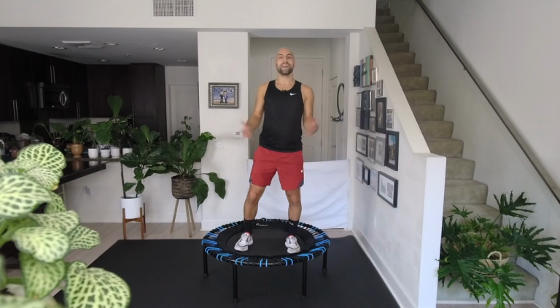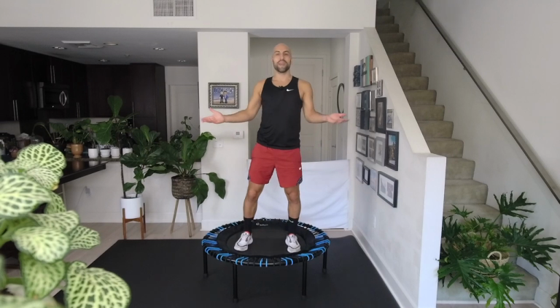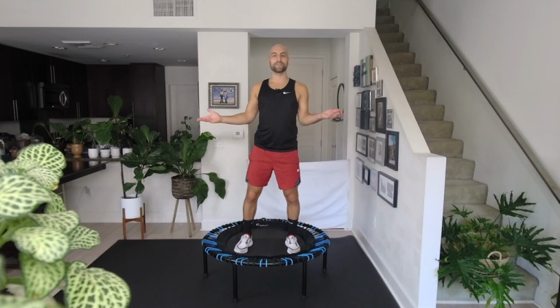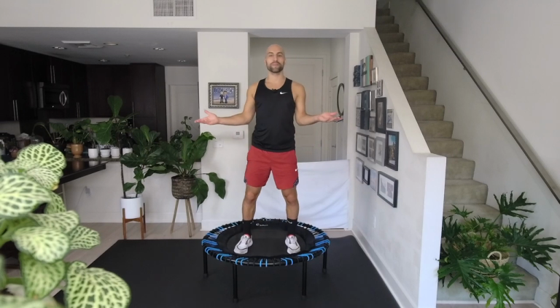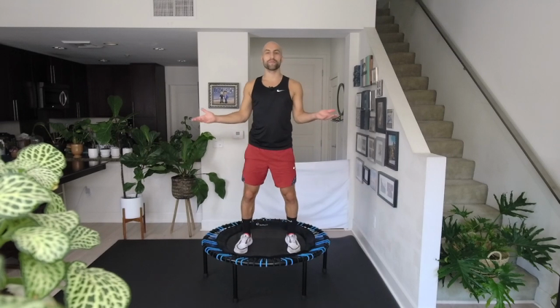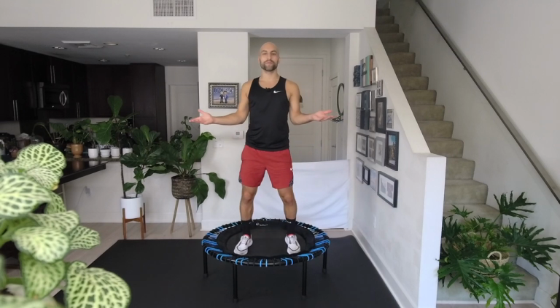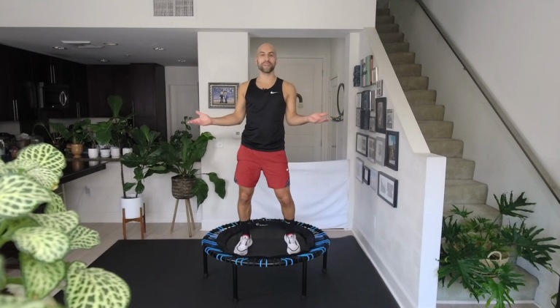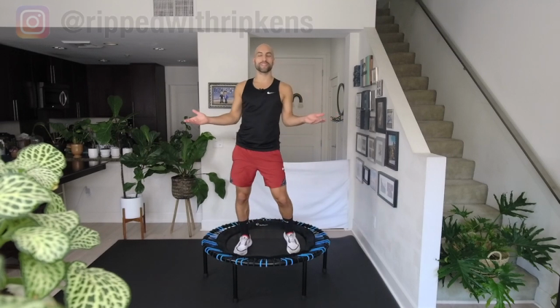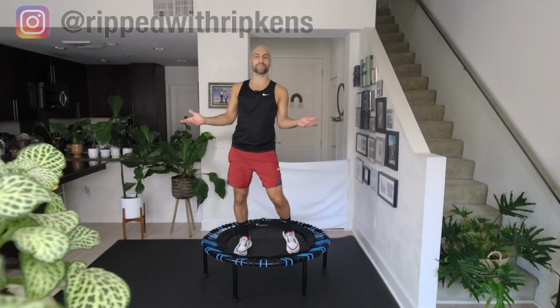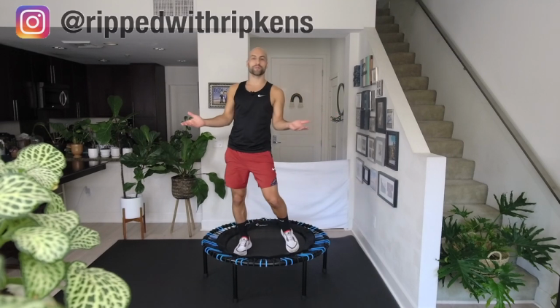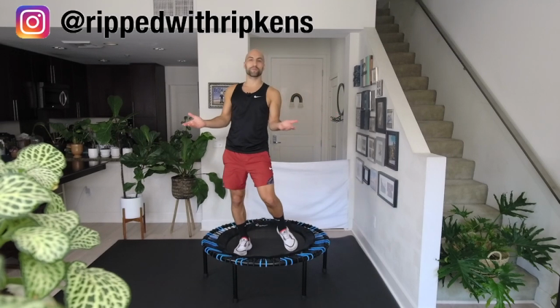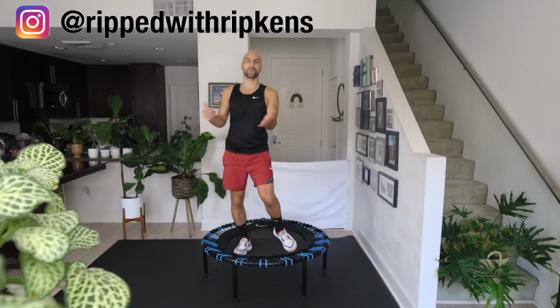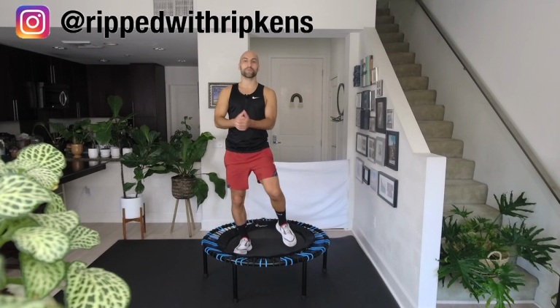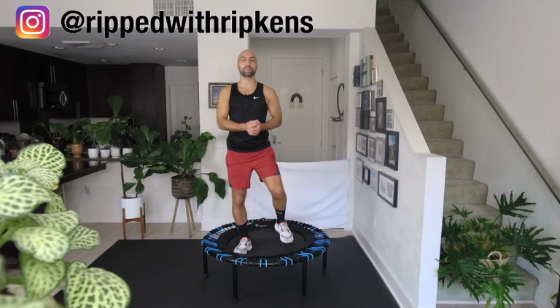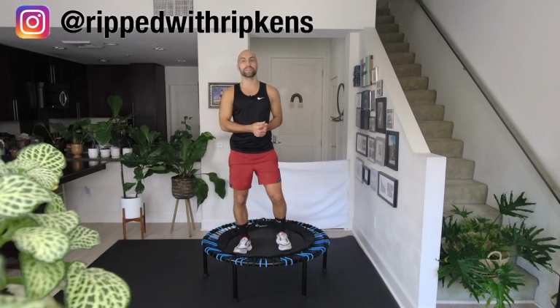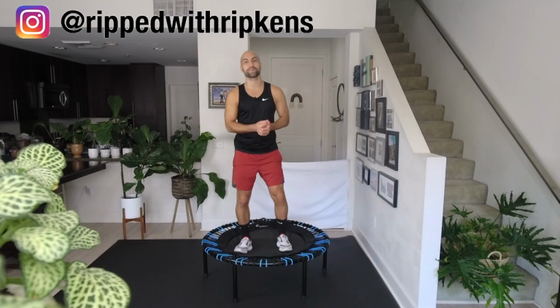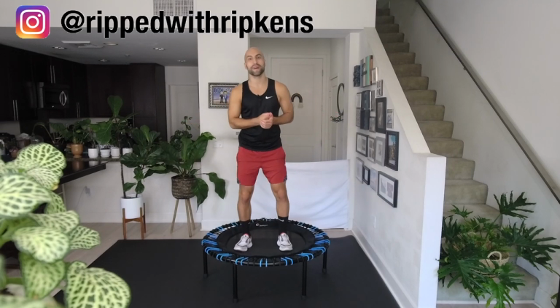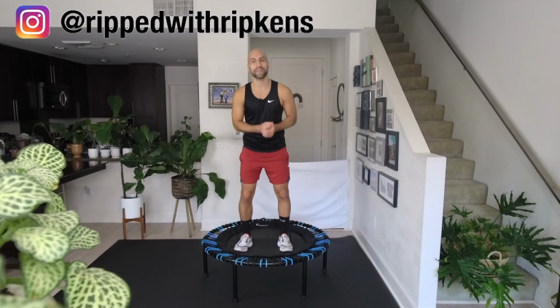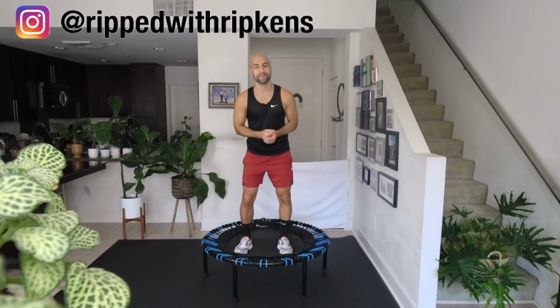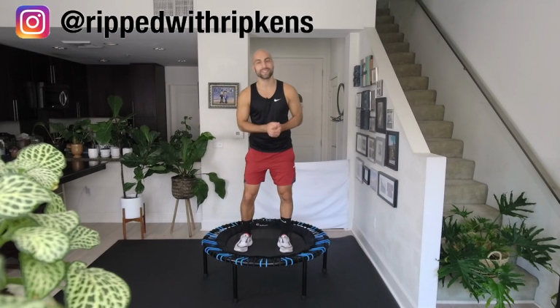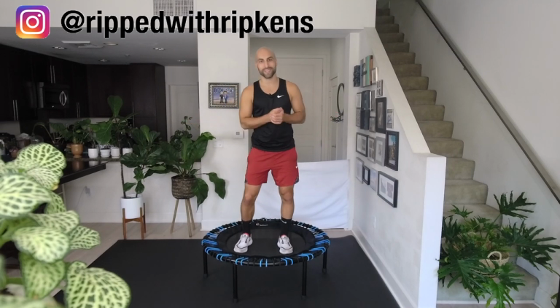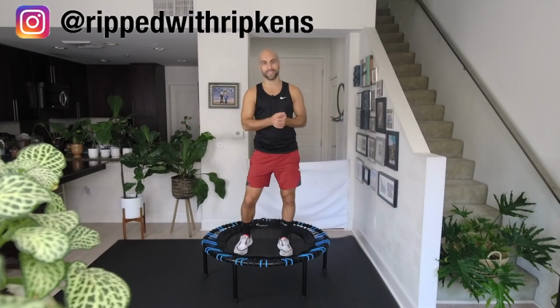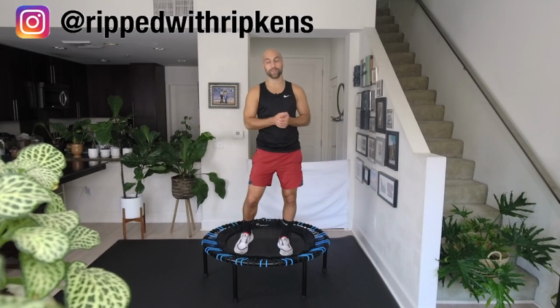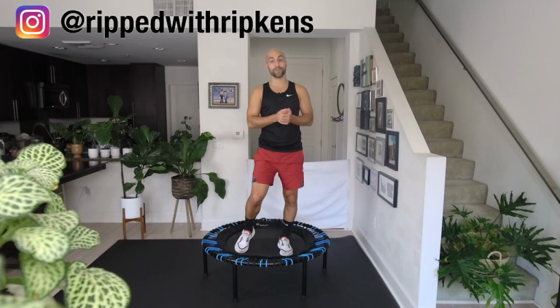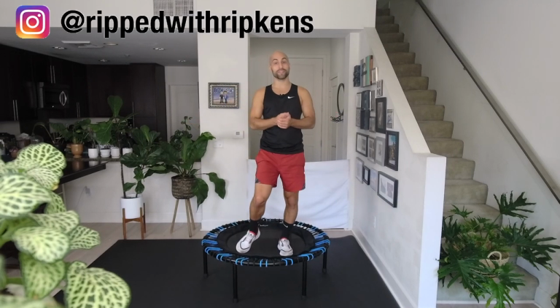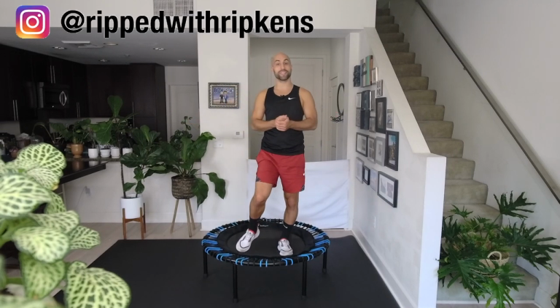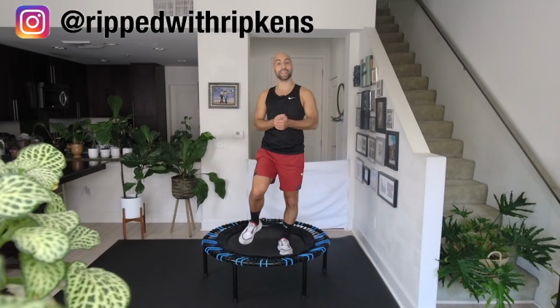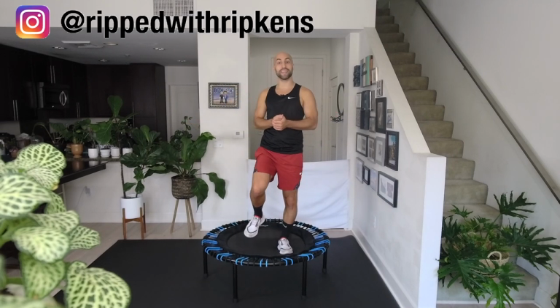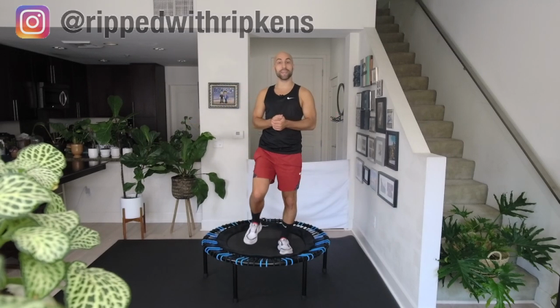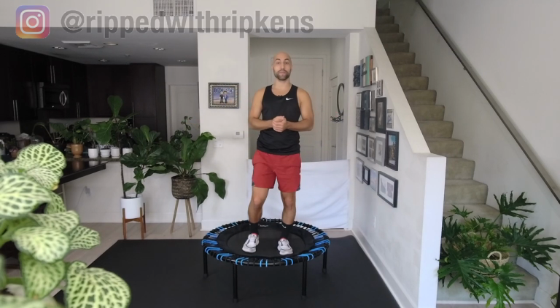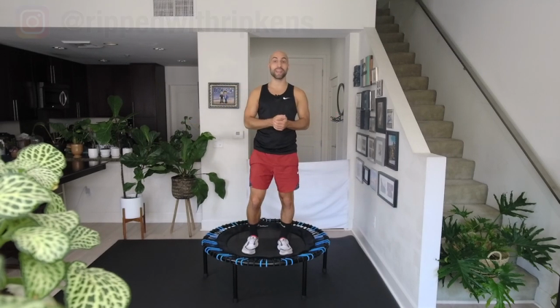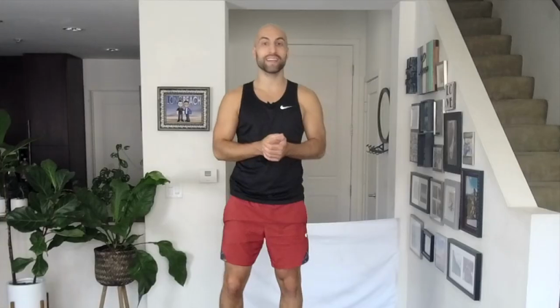Hey, what's up everyone? This is Ripped with Ripkins. My name is Dustin. Pronouns are he, him, and his.